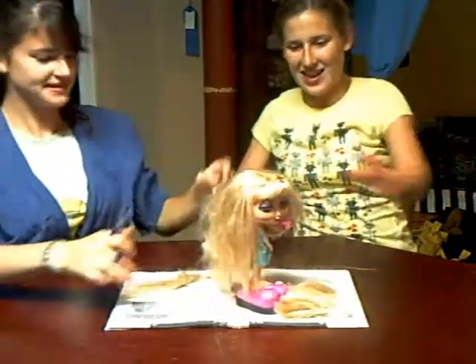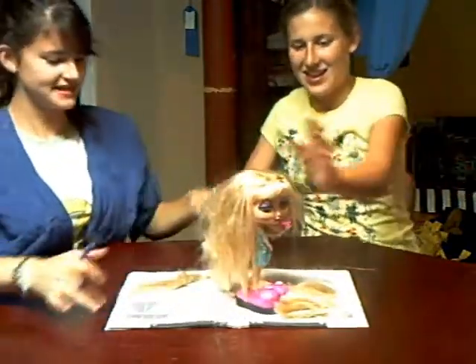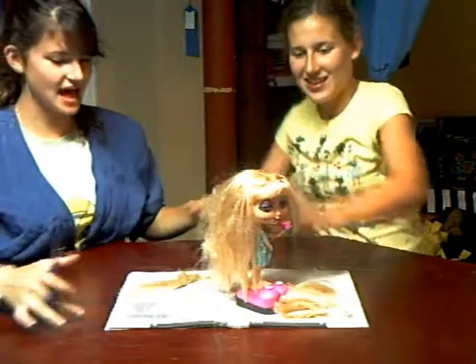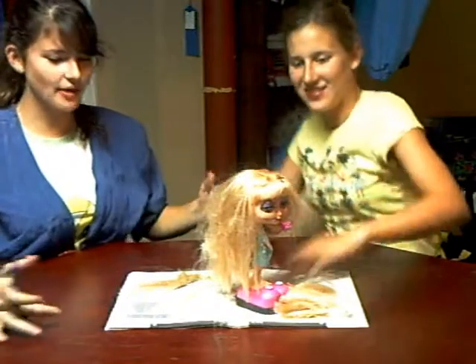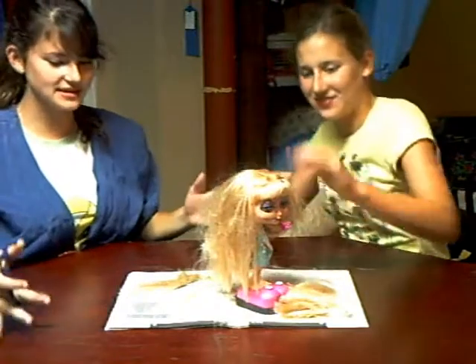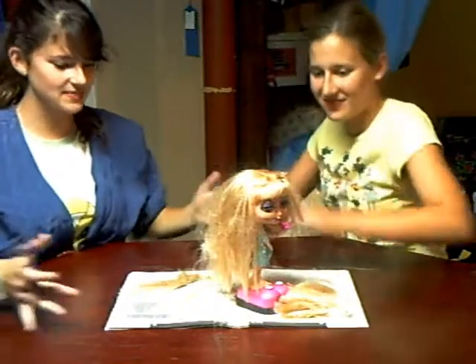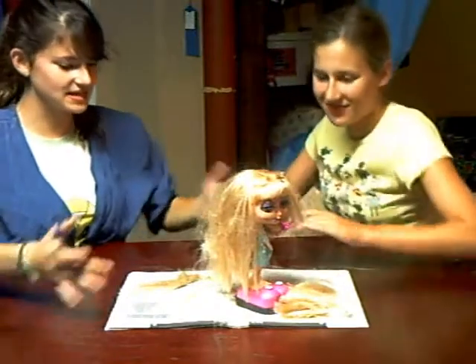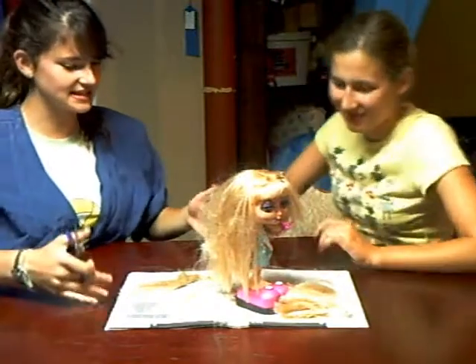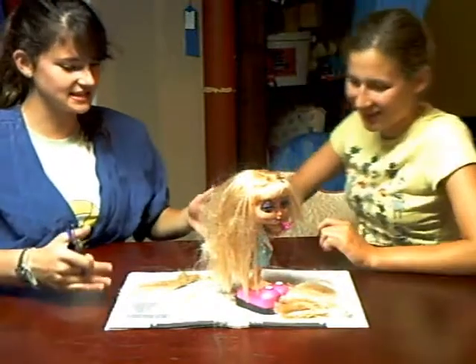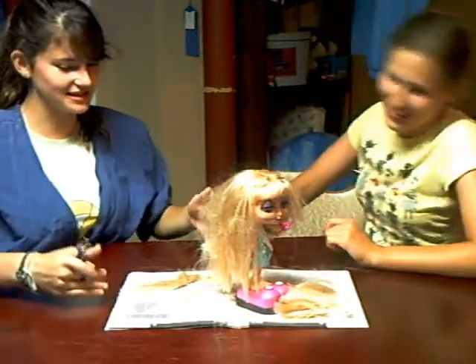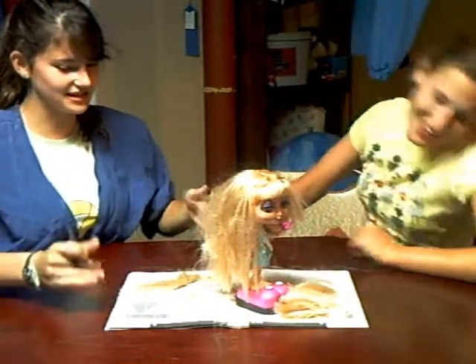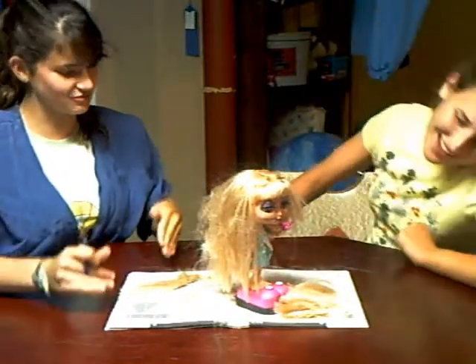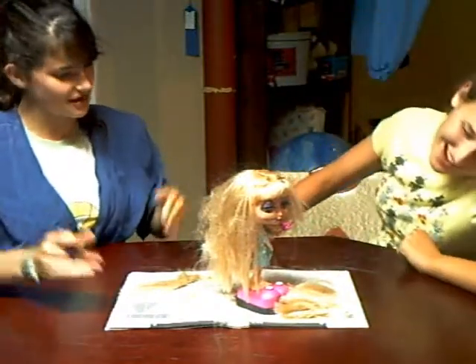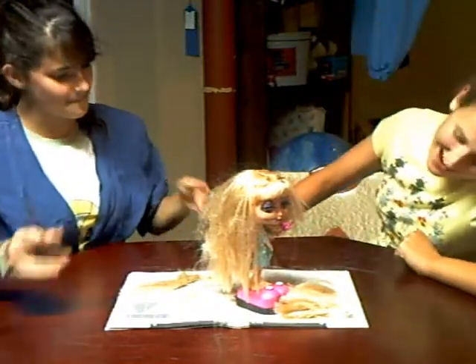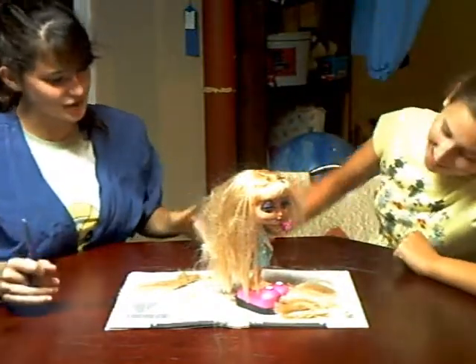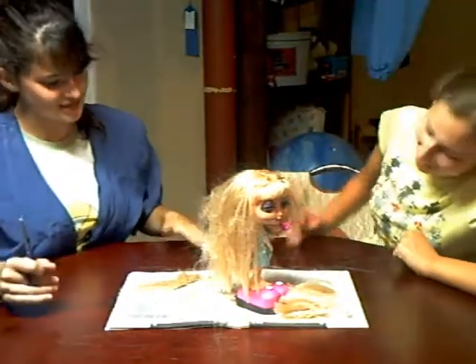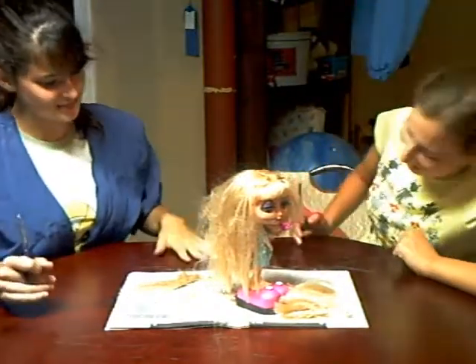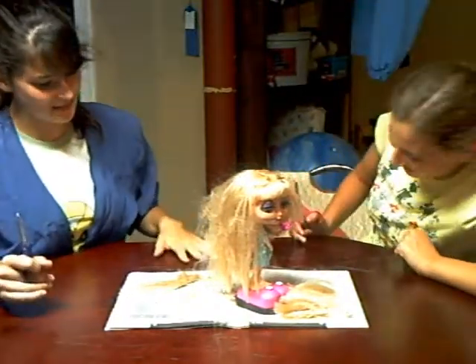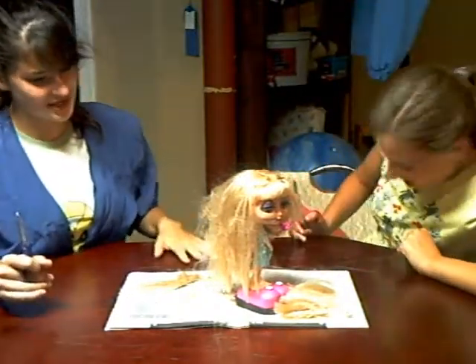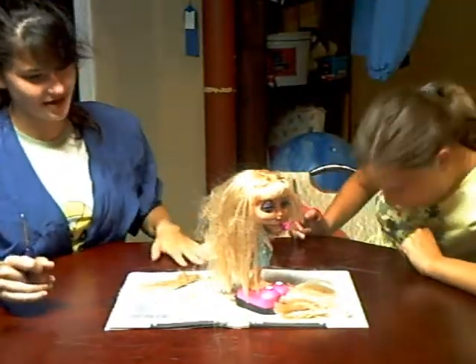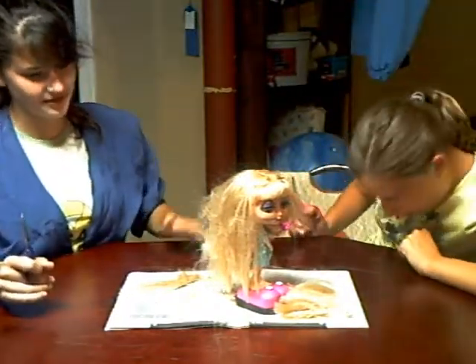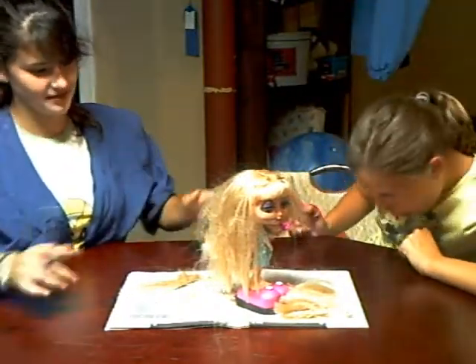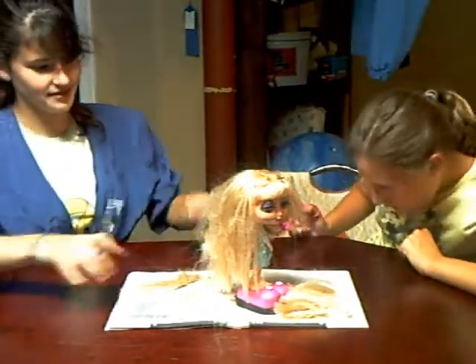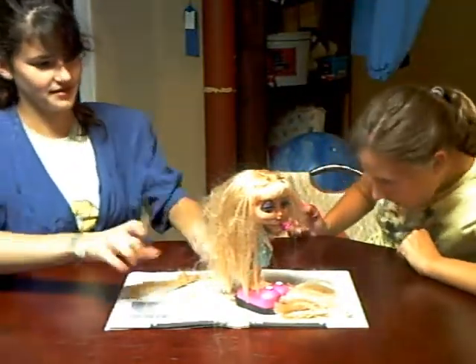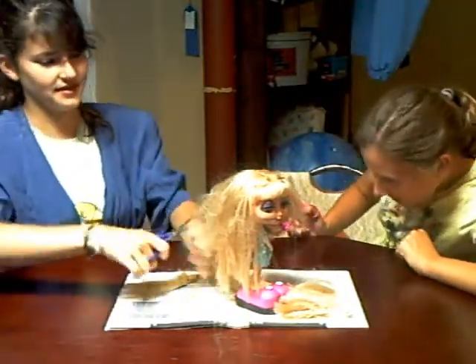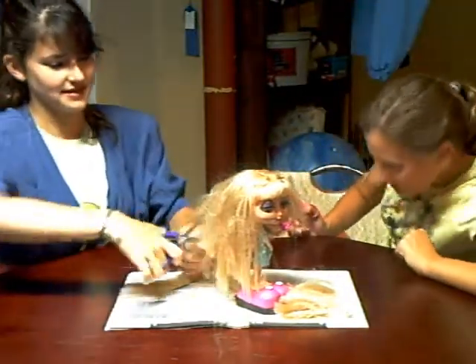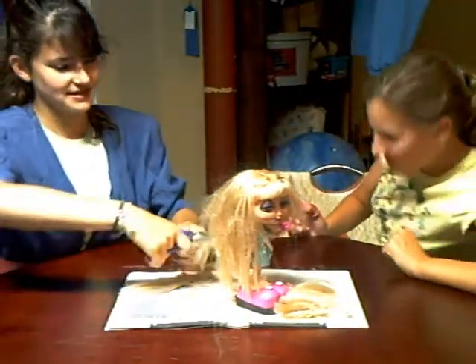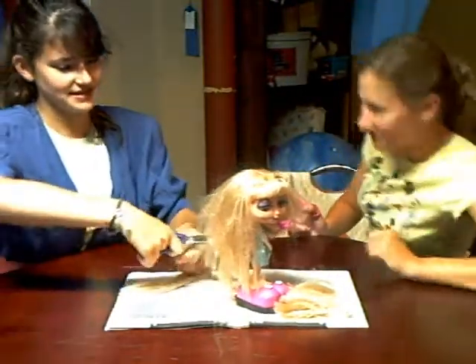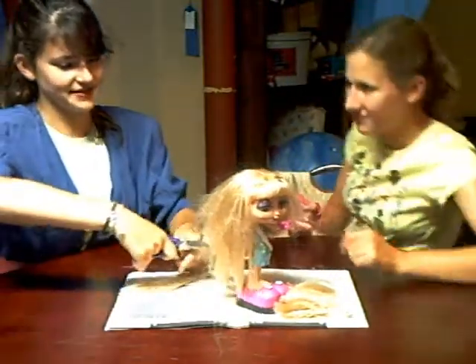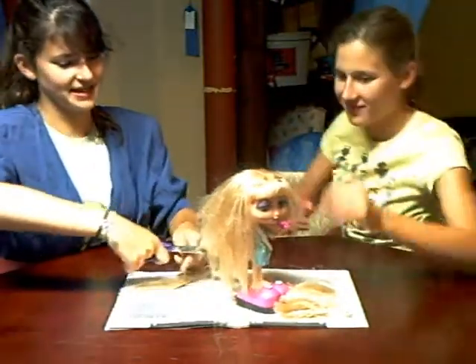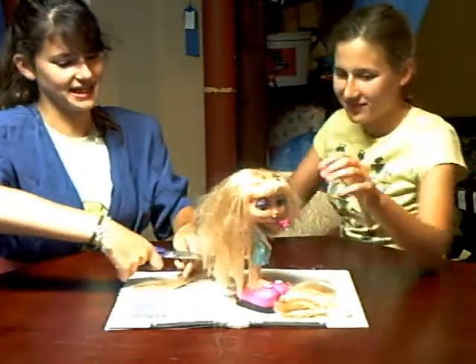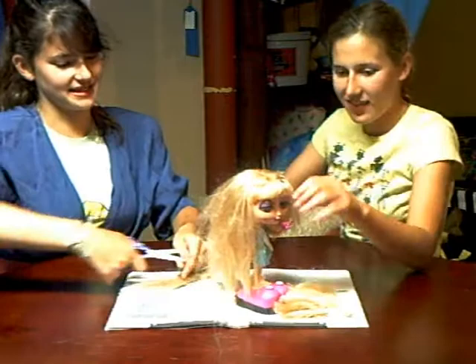See how it's keeping nice and clean because we put this paper down? It's very good.